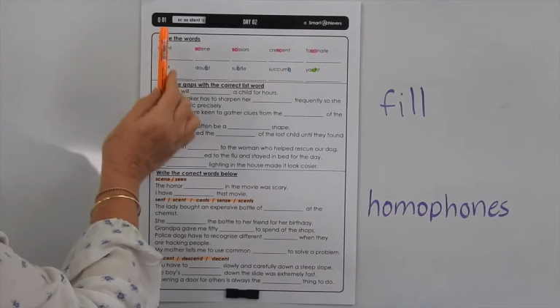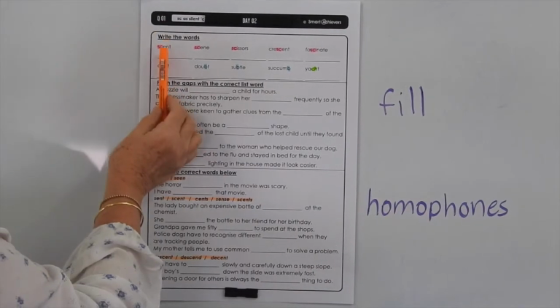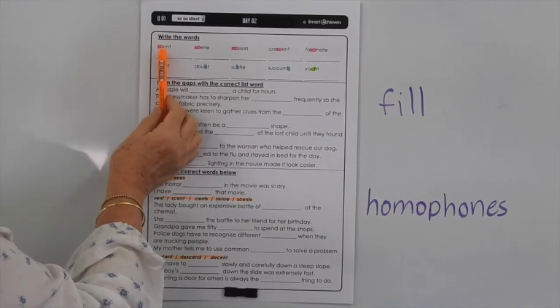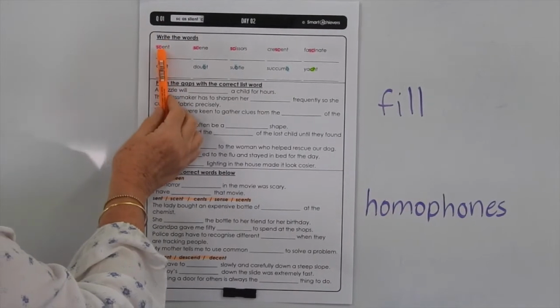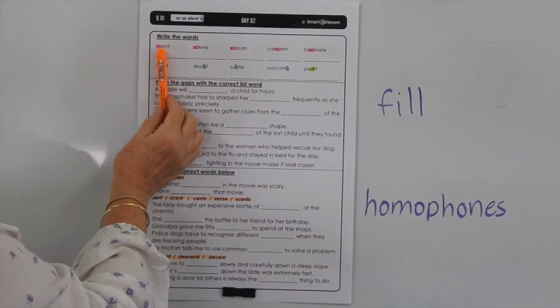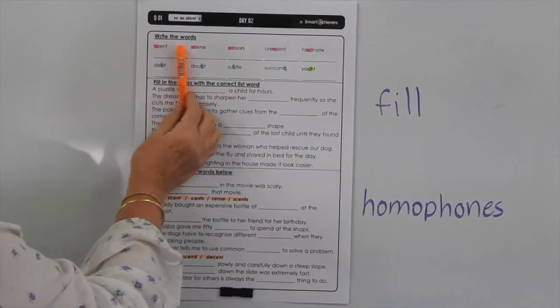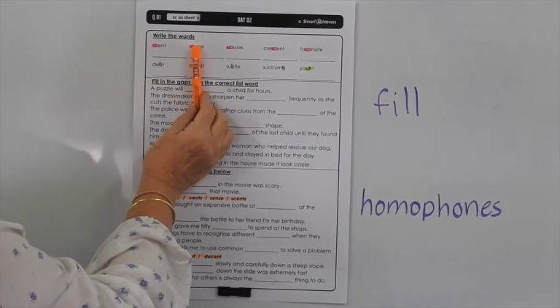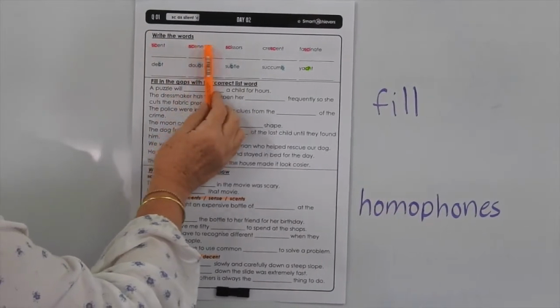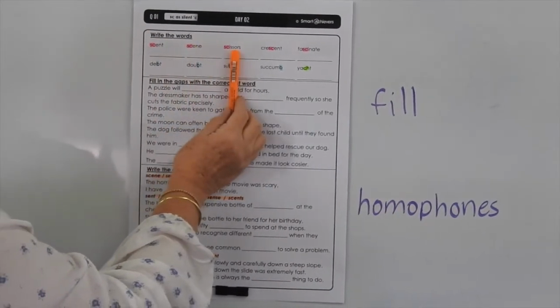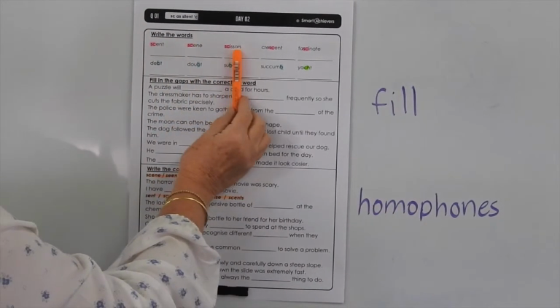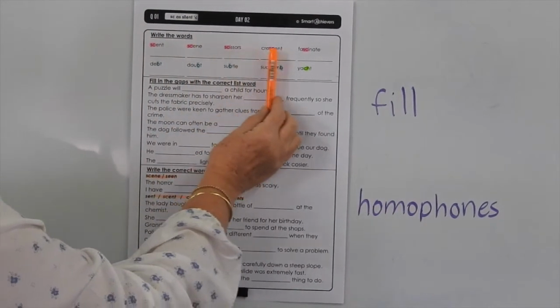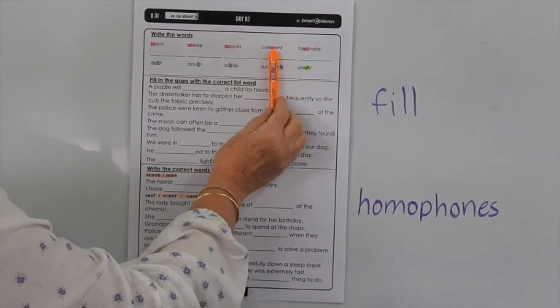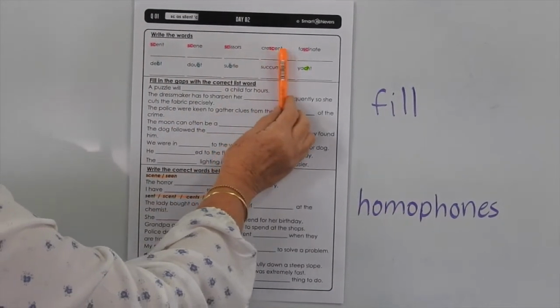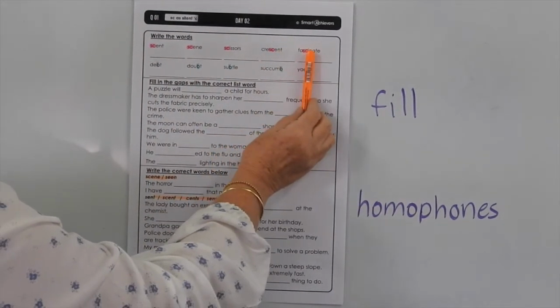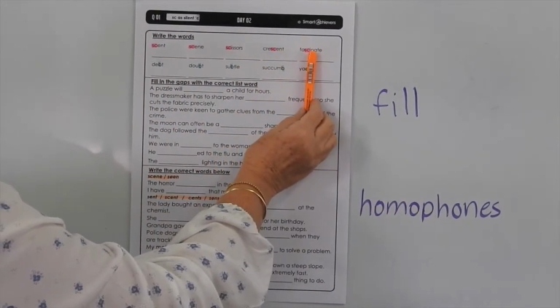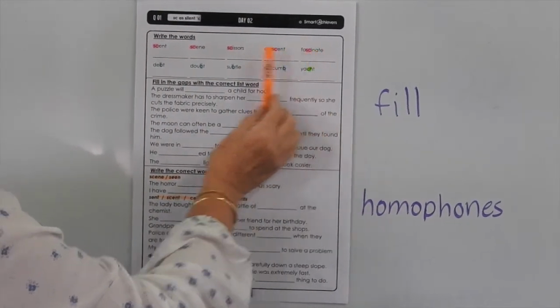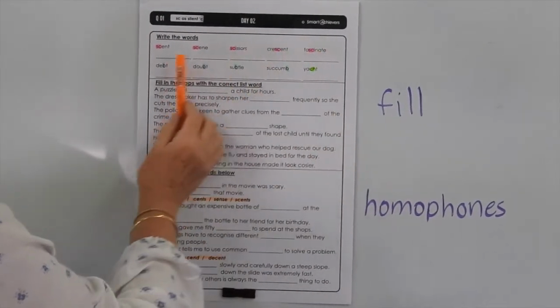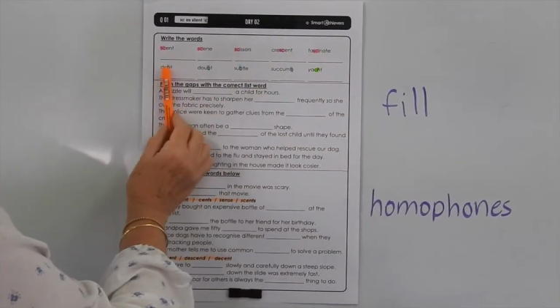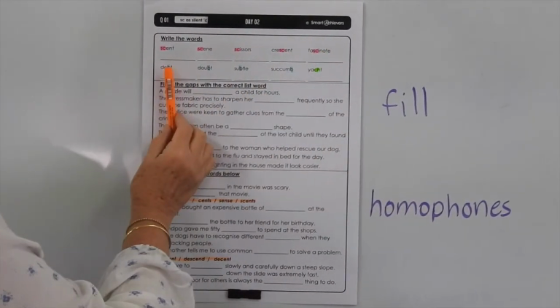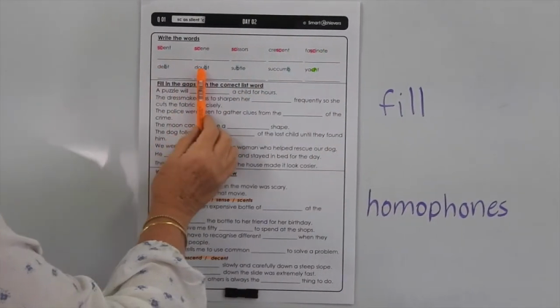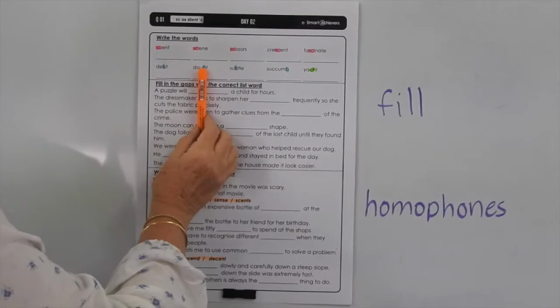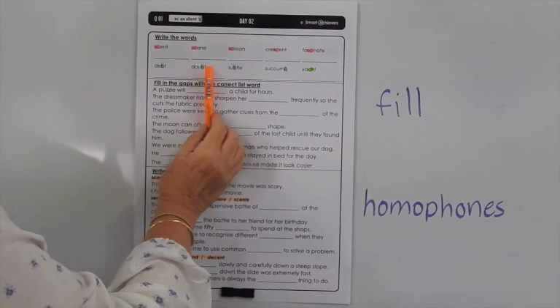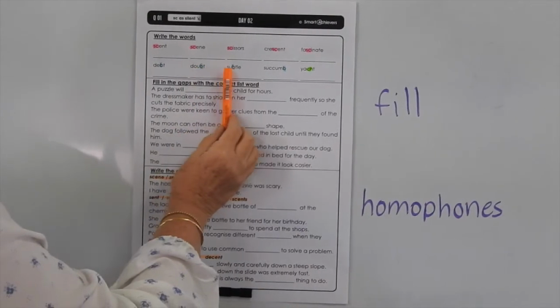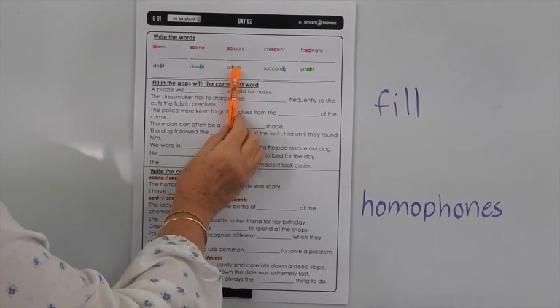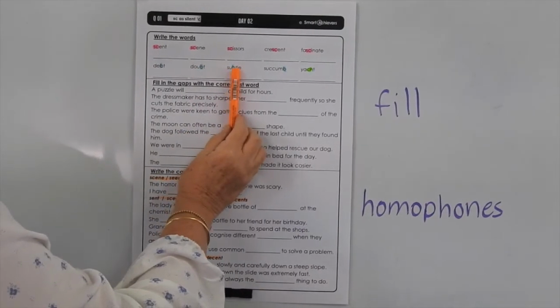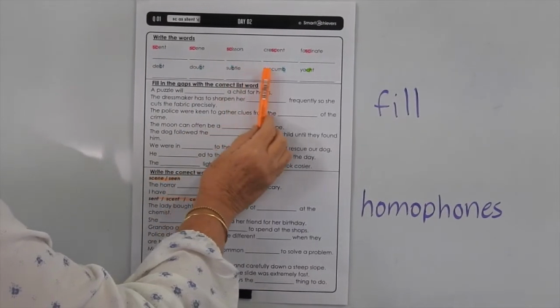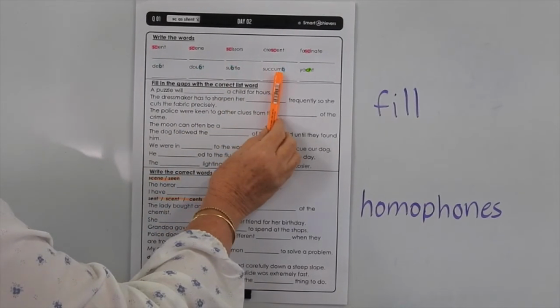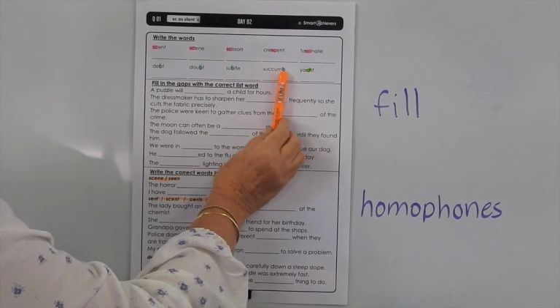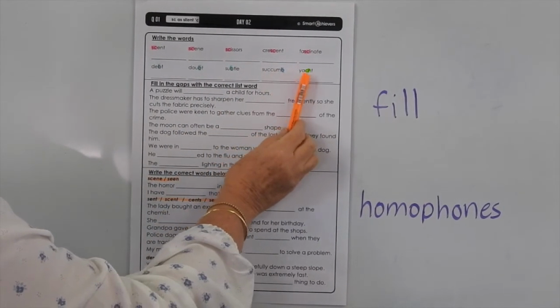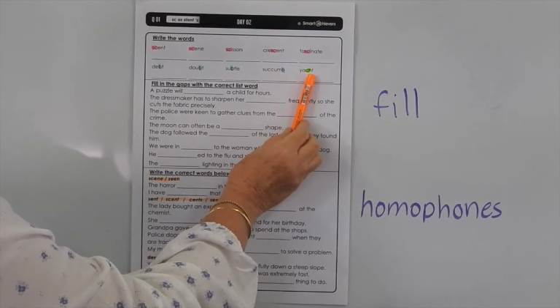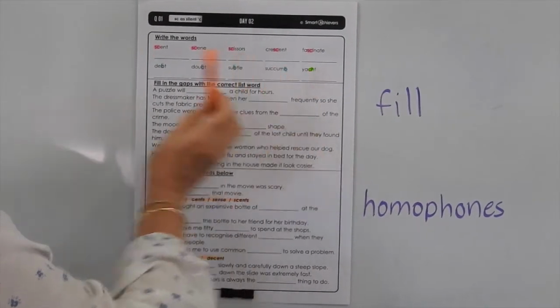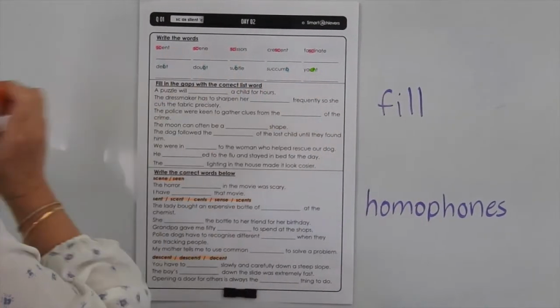So let's go through. We've got scent, scene, scissors, crescent, fascinate, debt, doubt, subtle, succumb and yacht.